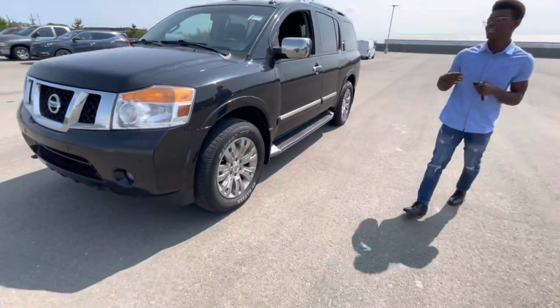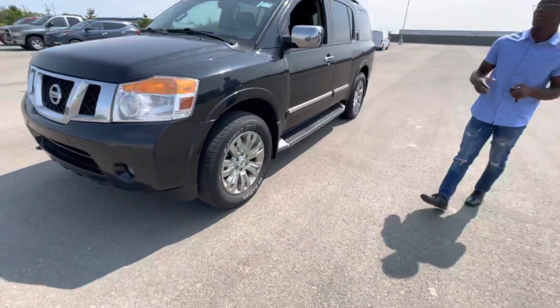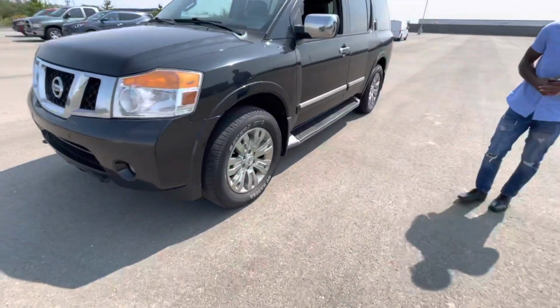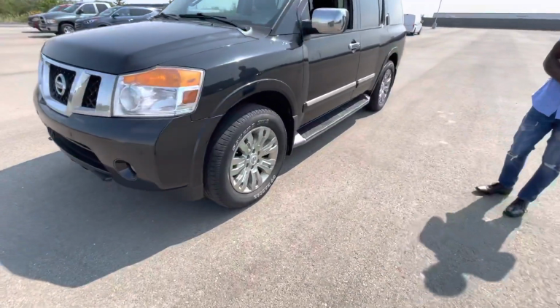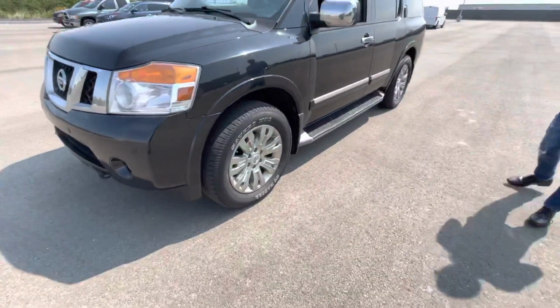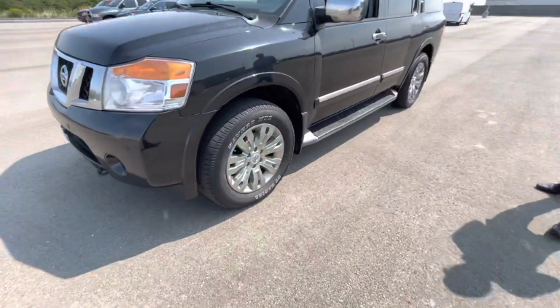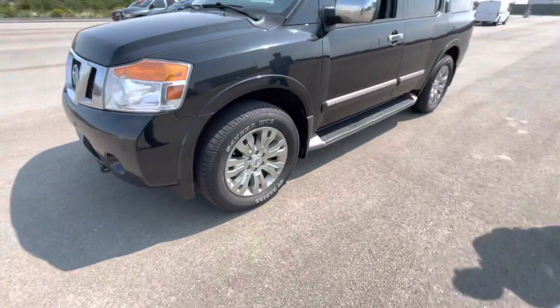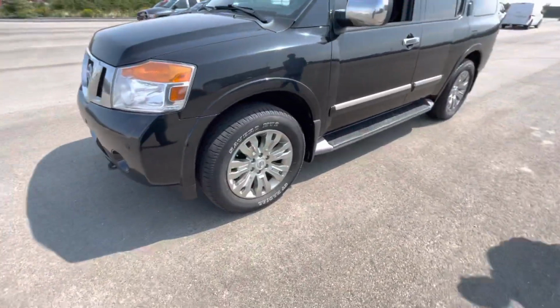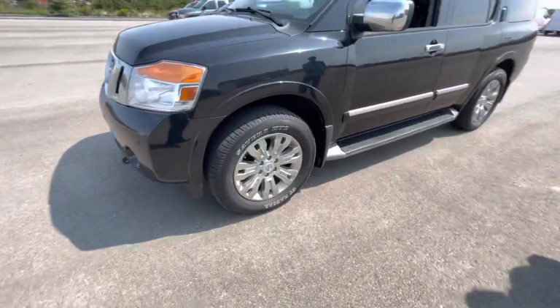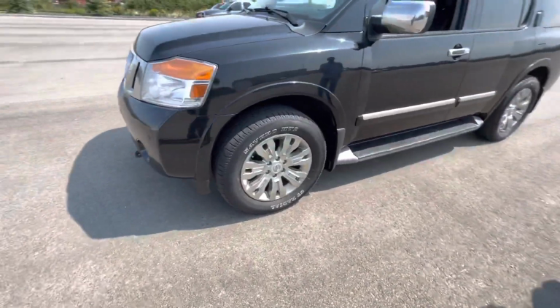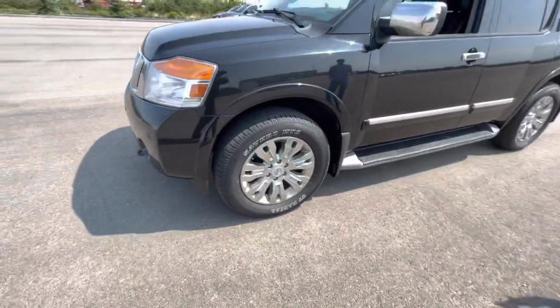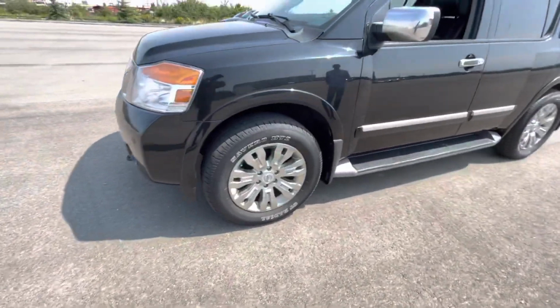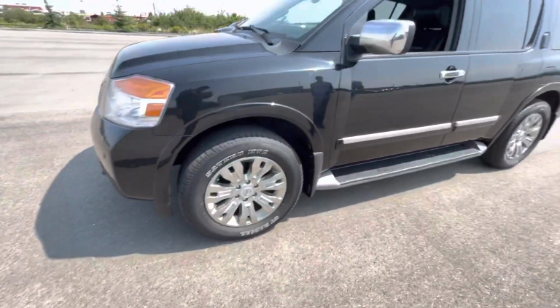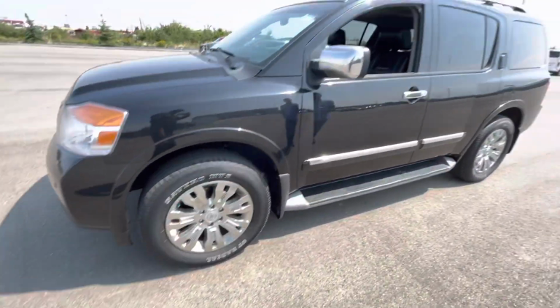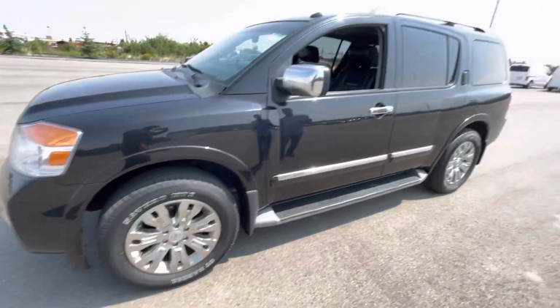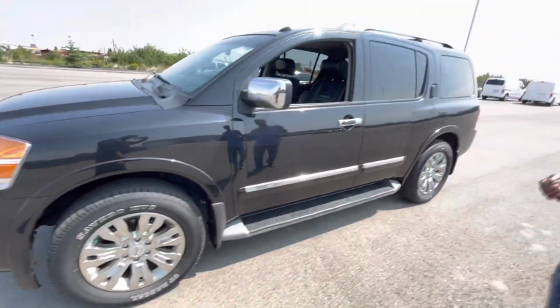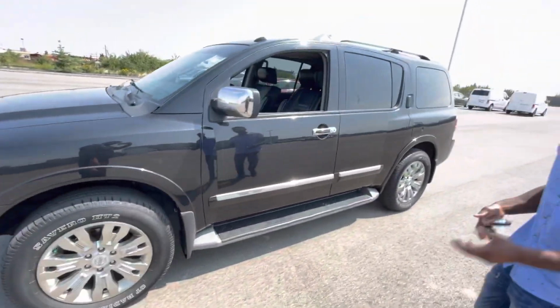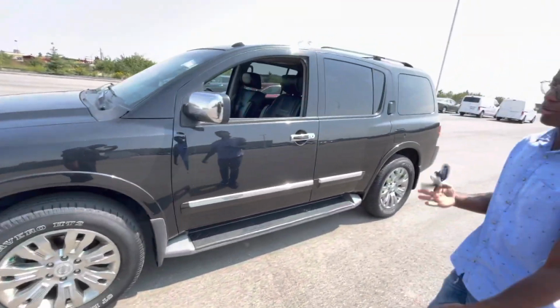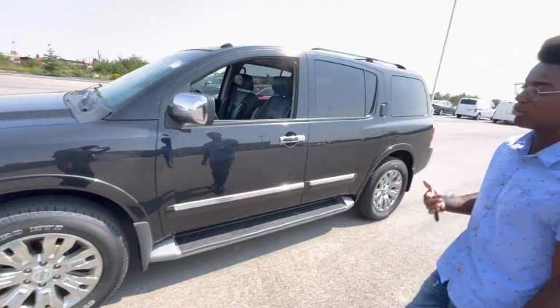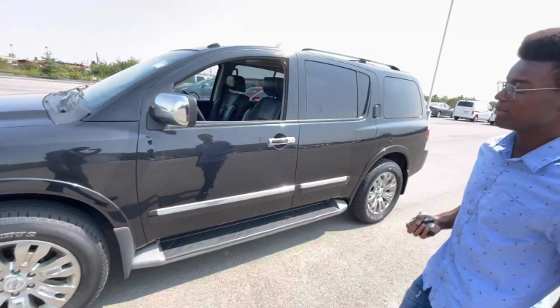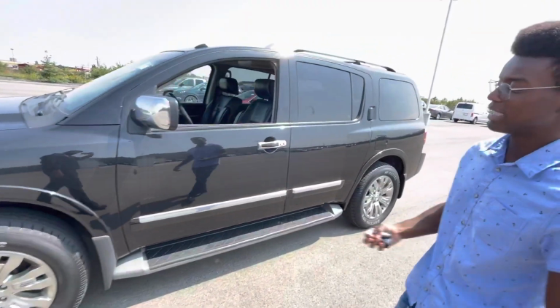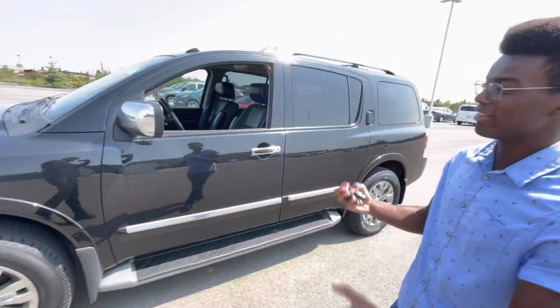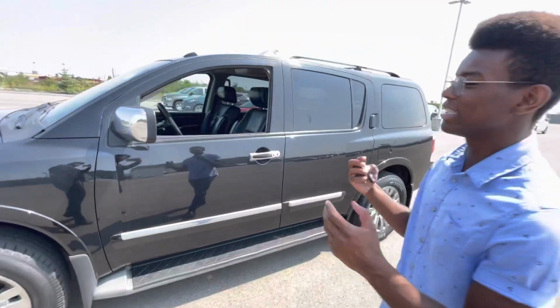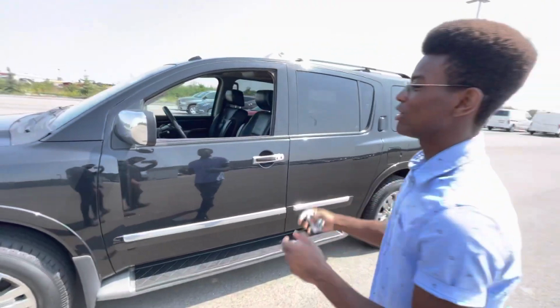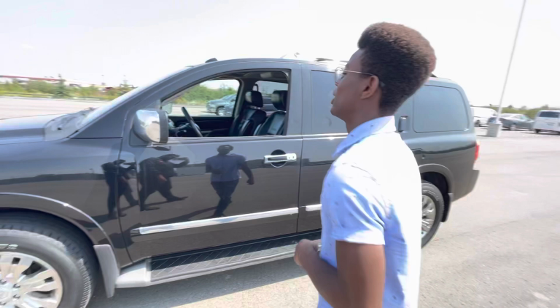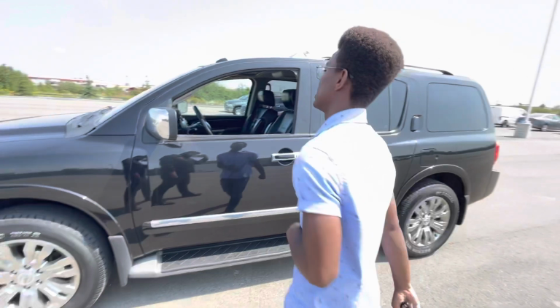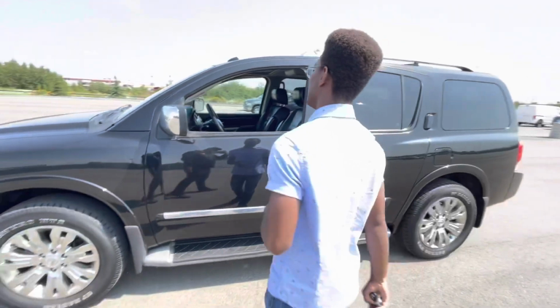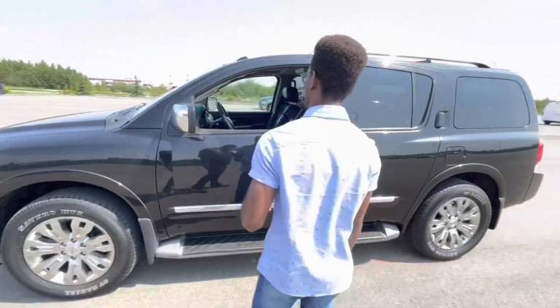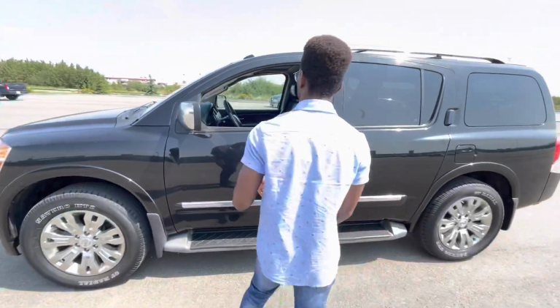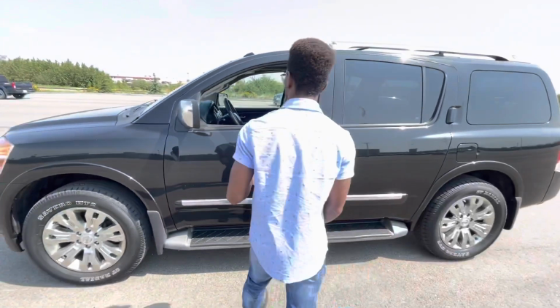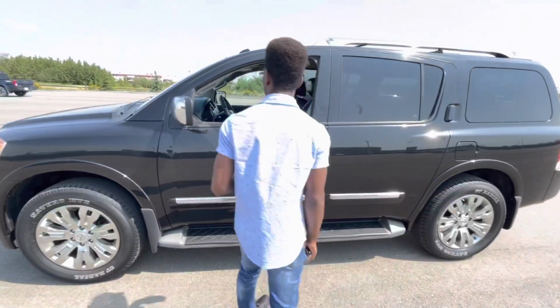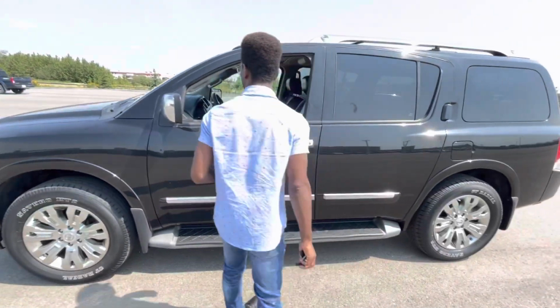On the side, practically brand new all season tires with the dark chrome rims giving this Armada a sharp look.